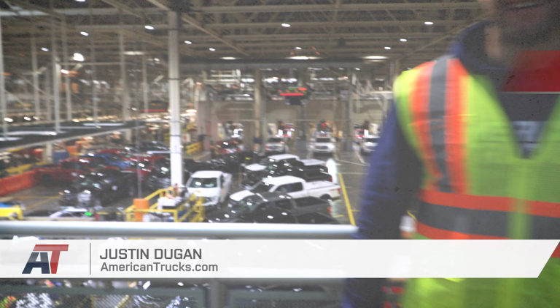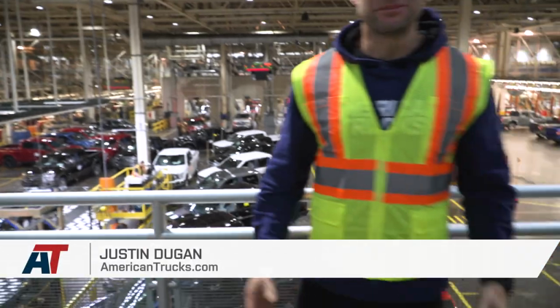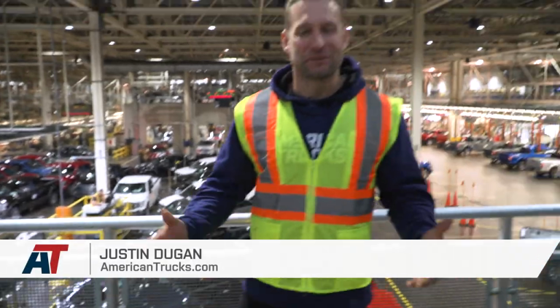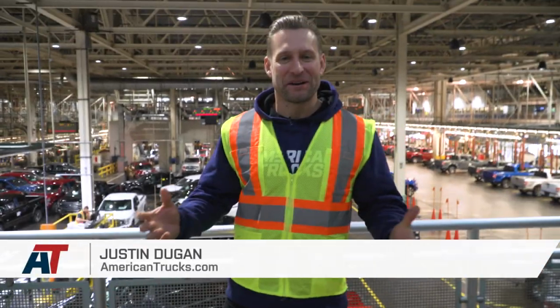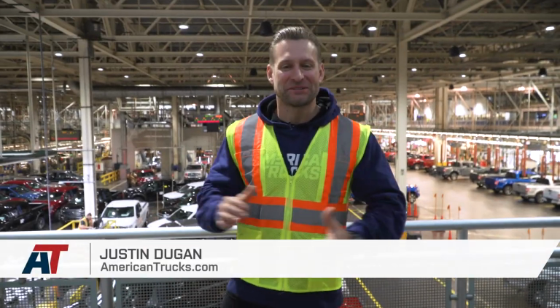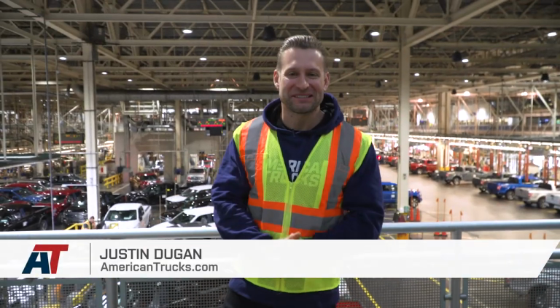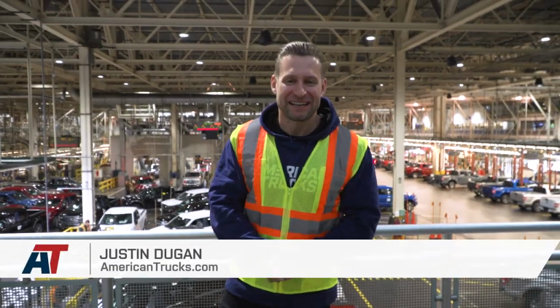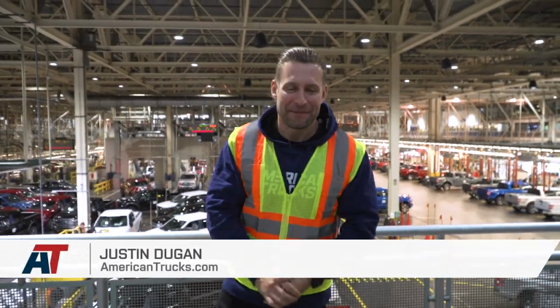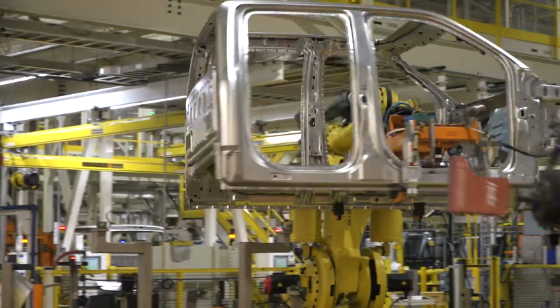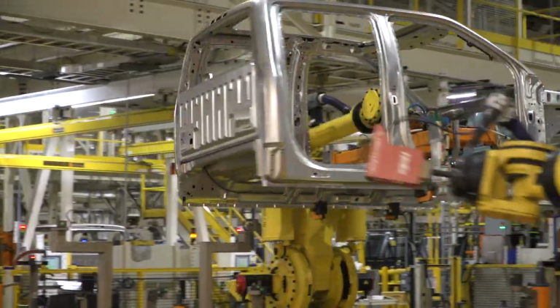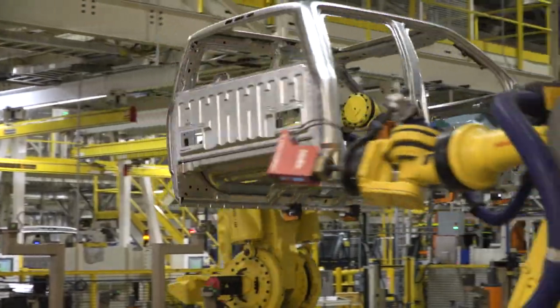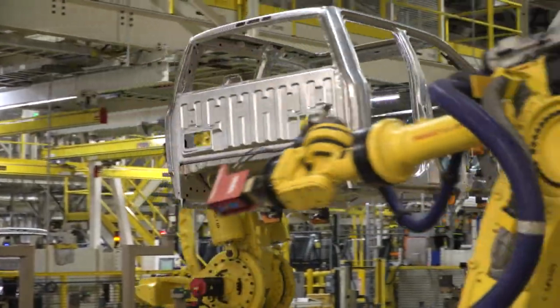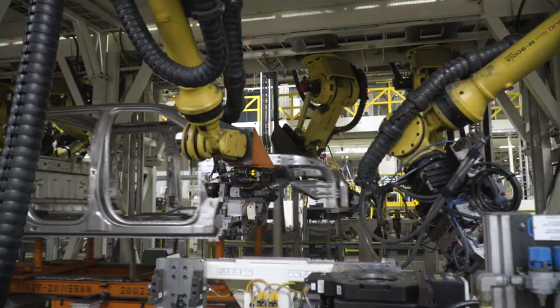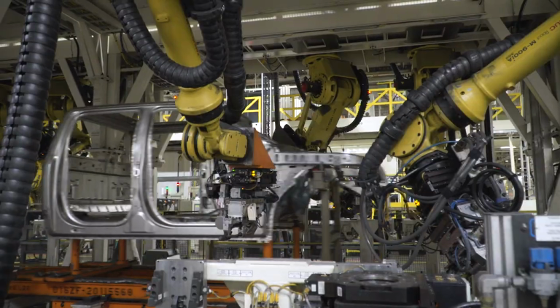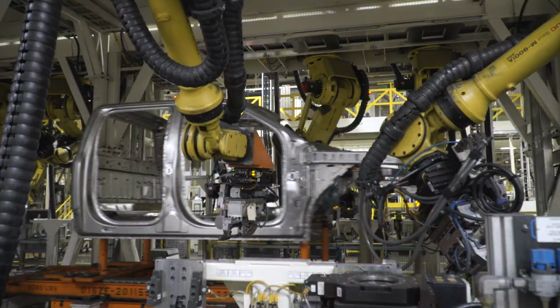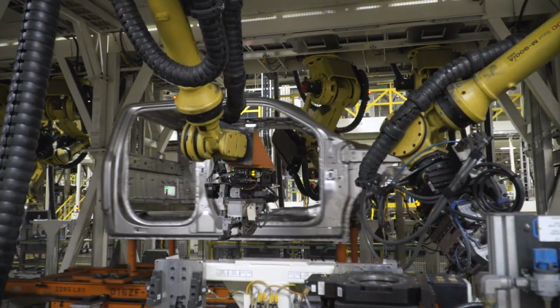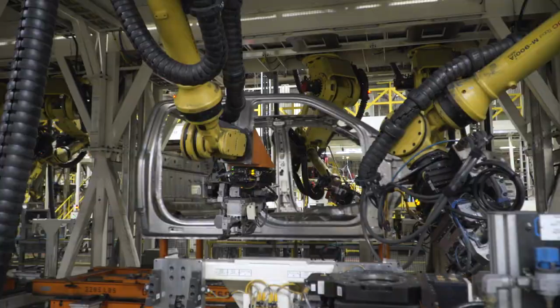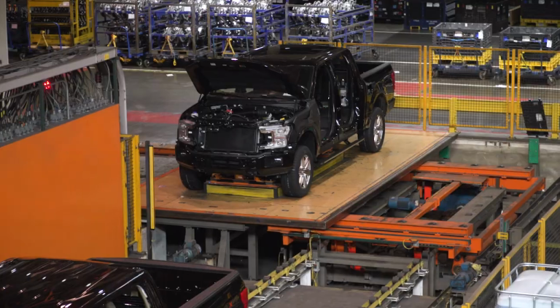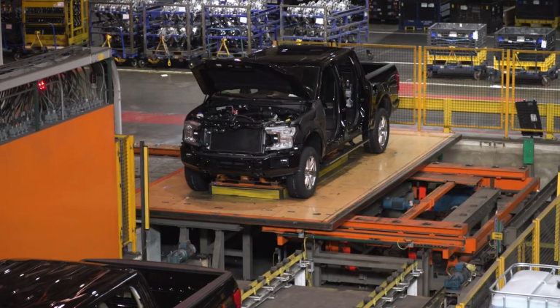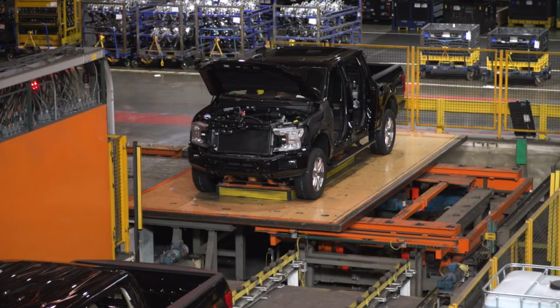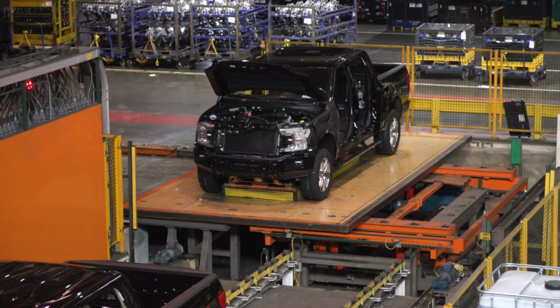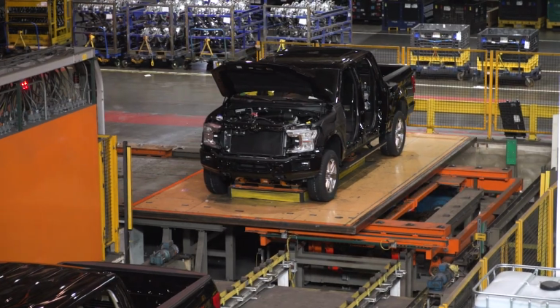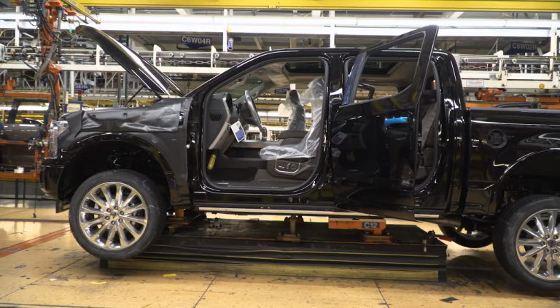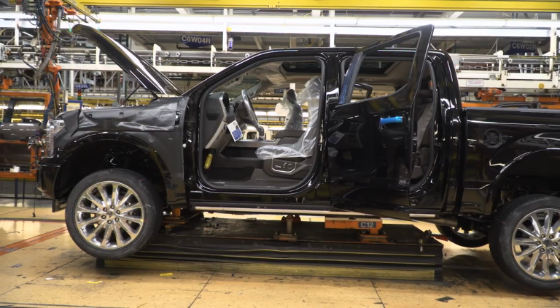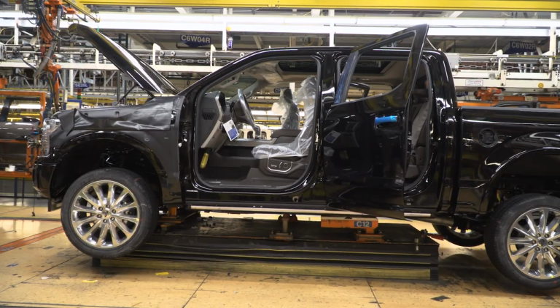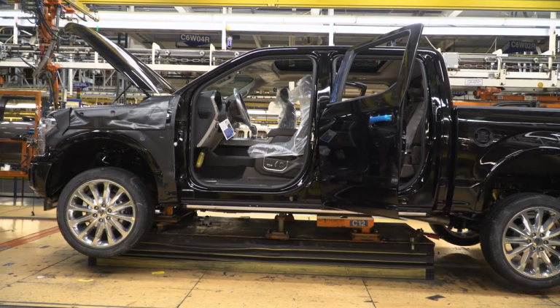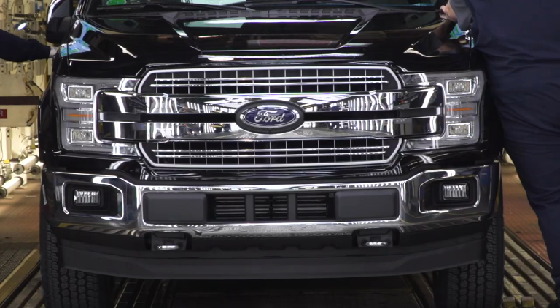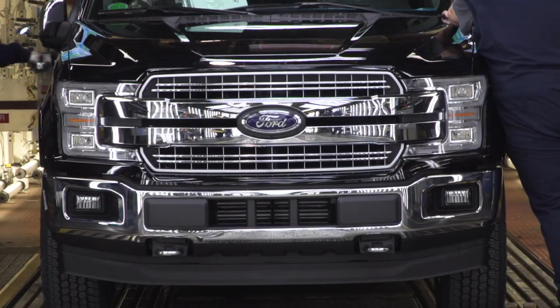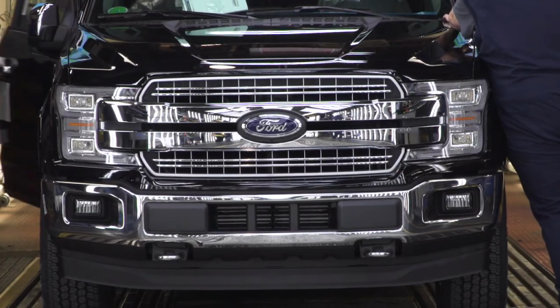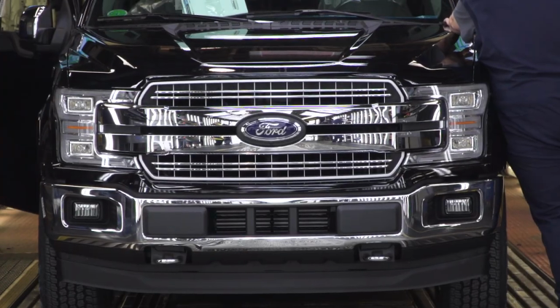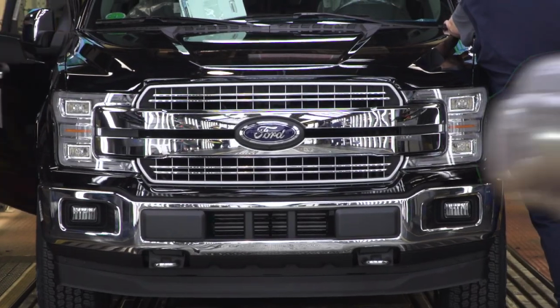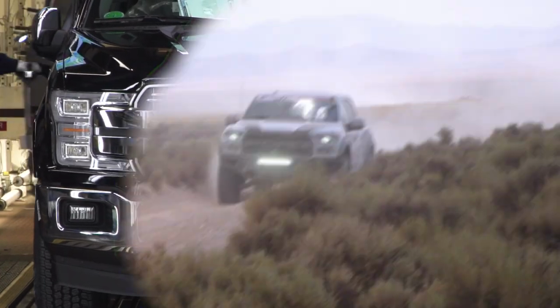I'm Justin with americantrucks.com, and on this episode of The Hall, we're showing you how the best truck in the land, the Ford F-150, is built right here in Dearborn.